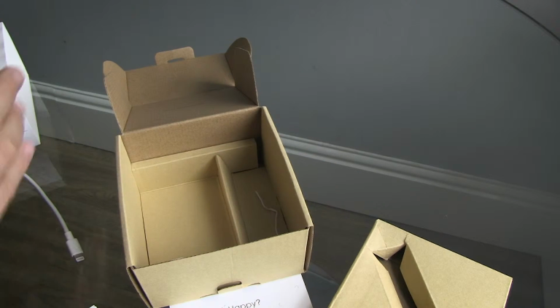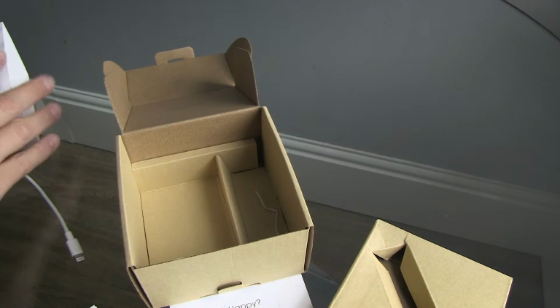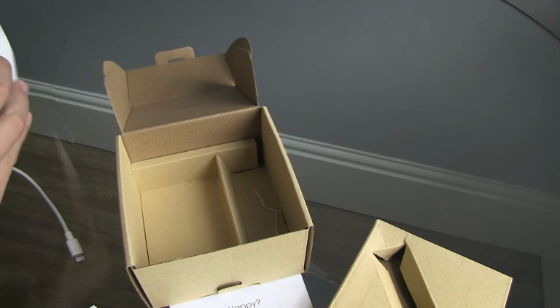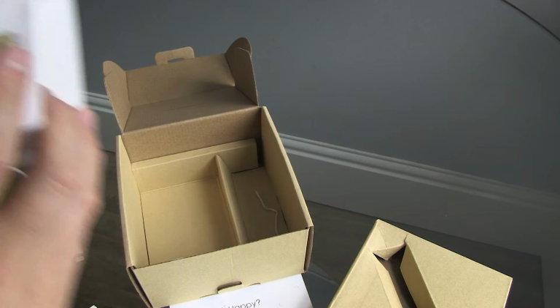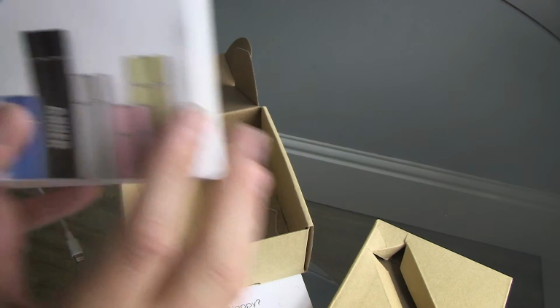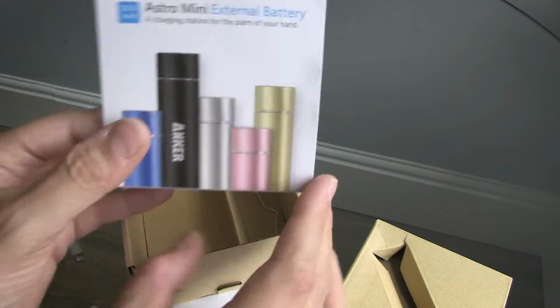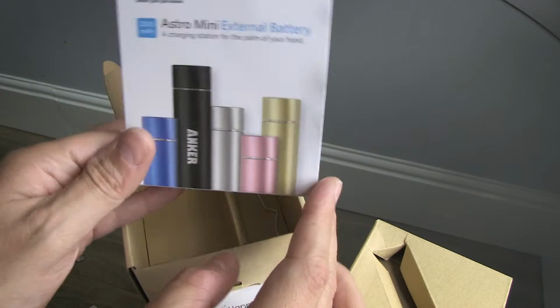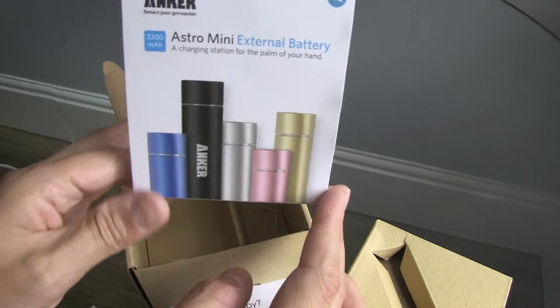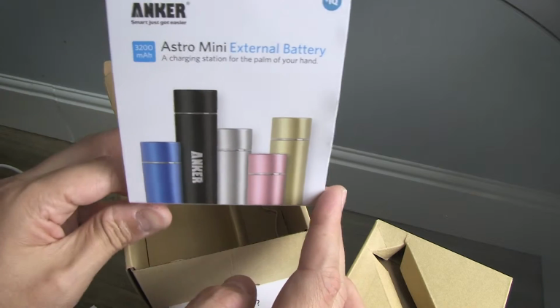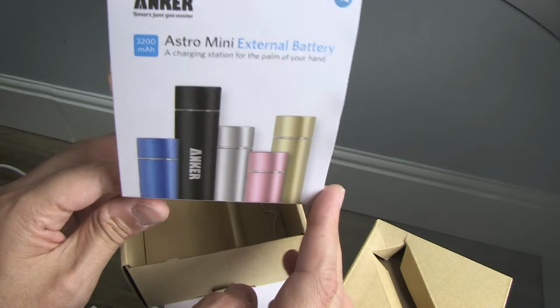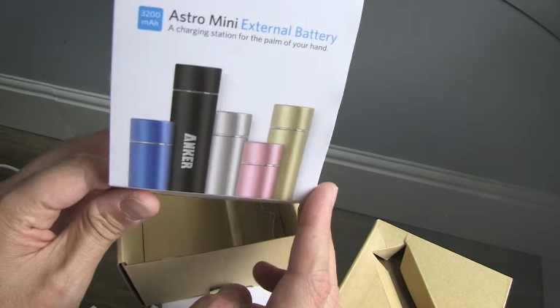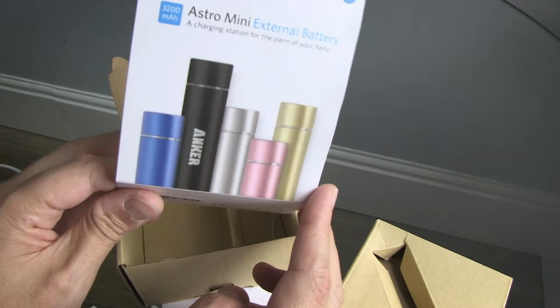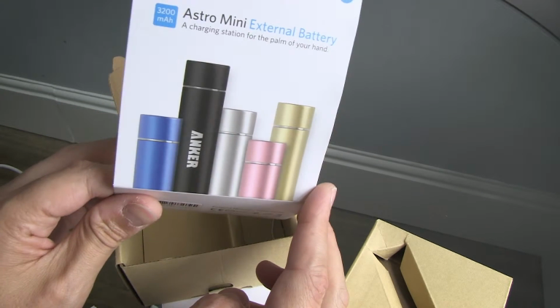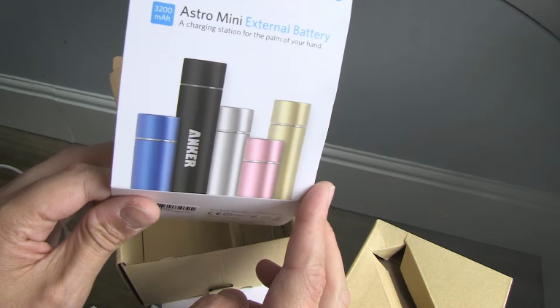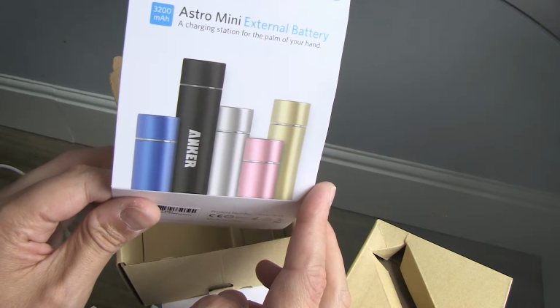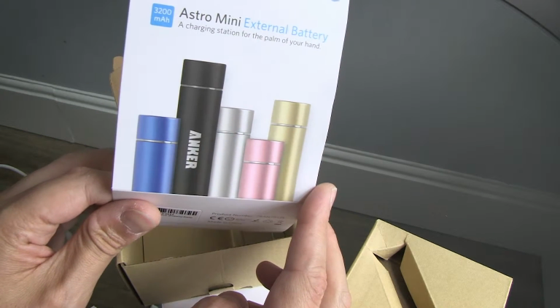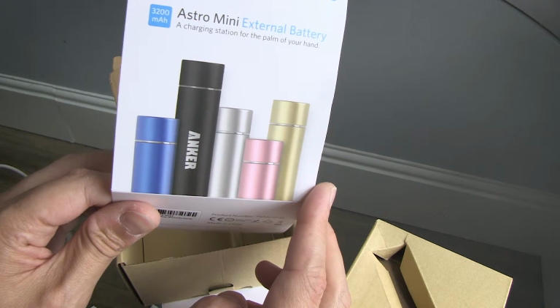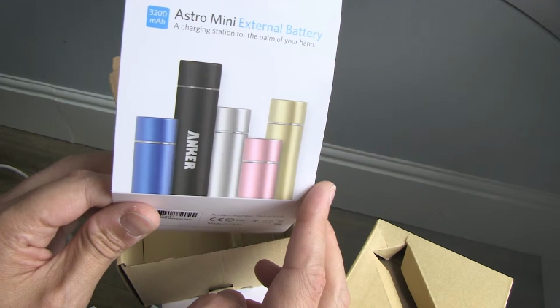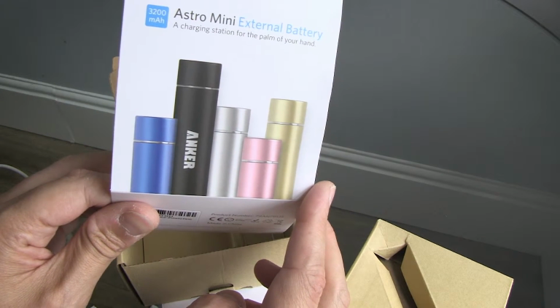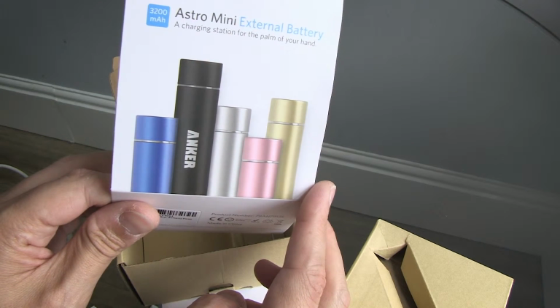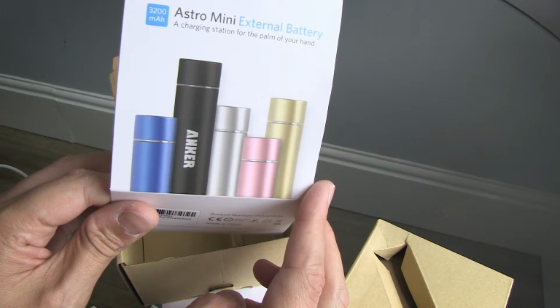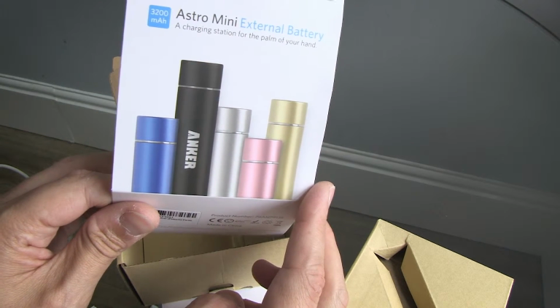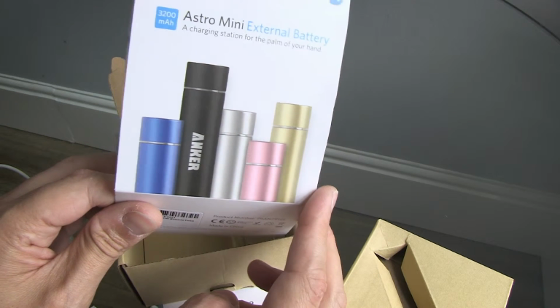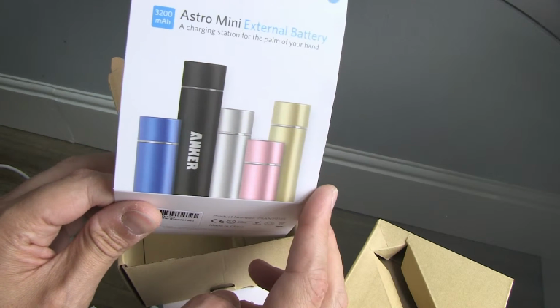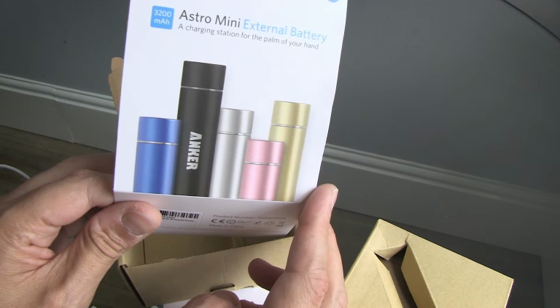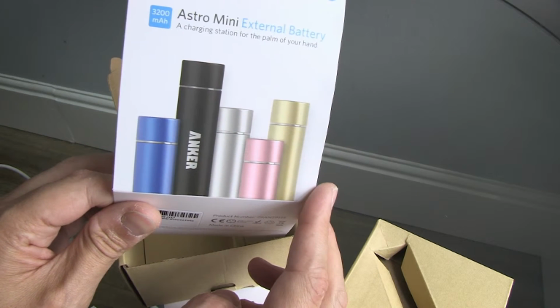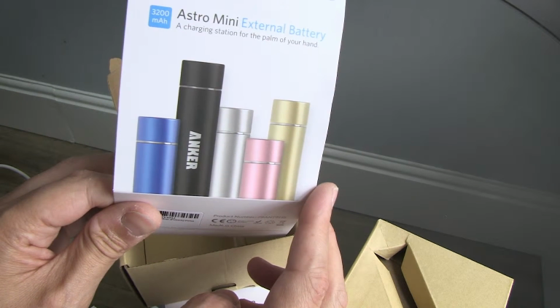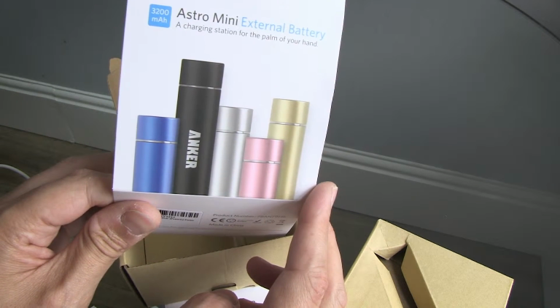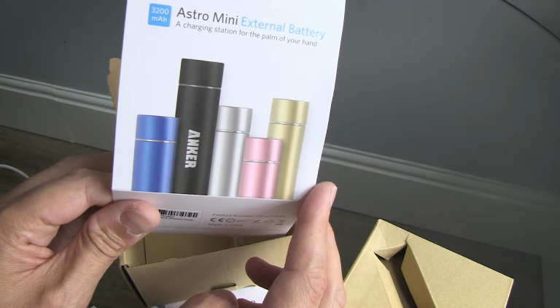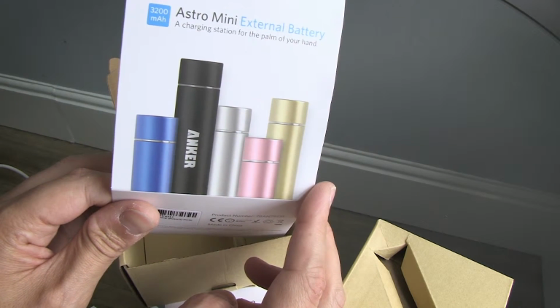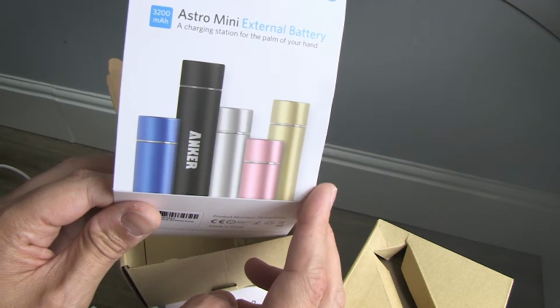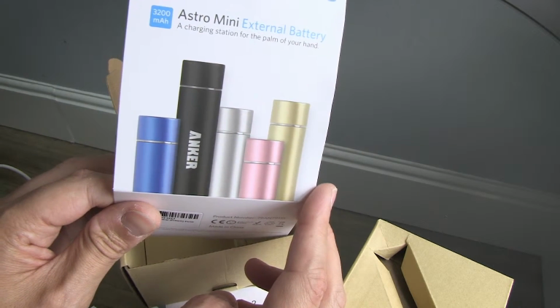Just going back to the front of the box — the colours it comes in: you've got blue, black, silver (which is this one), pink, and yellow.